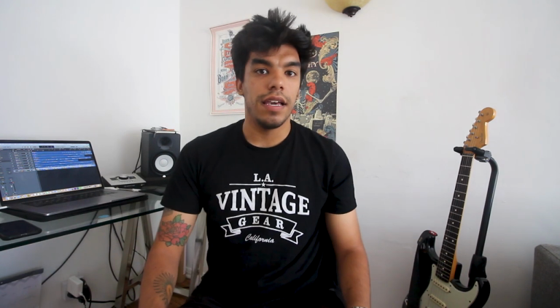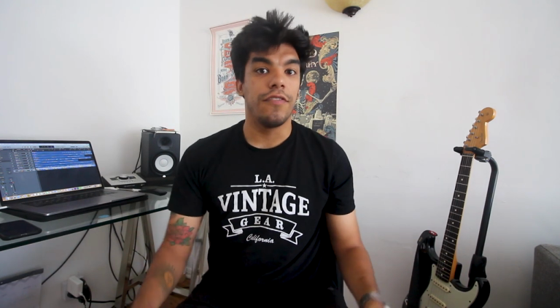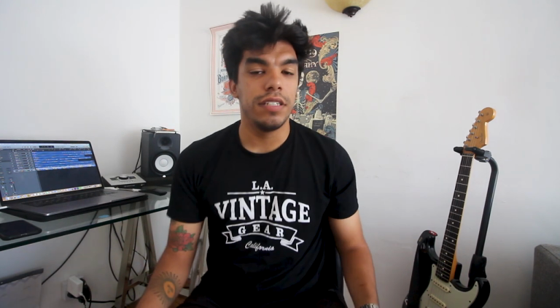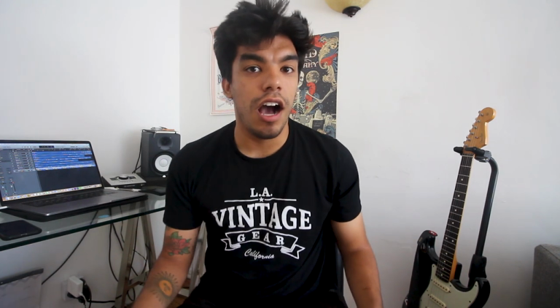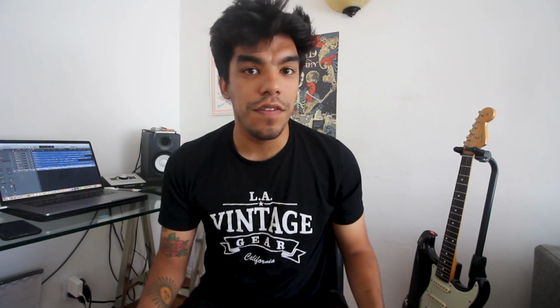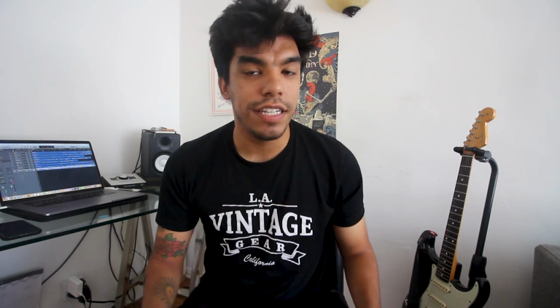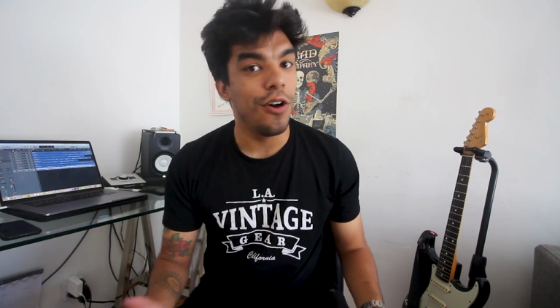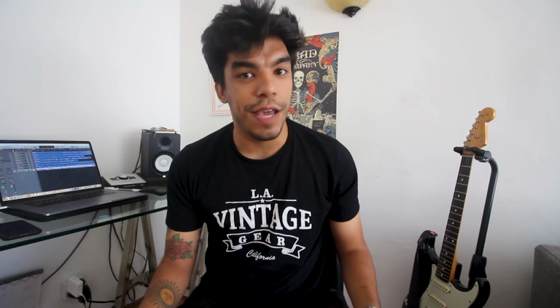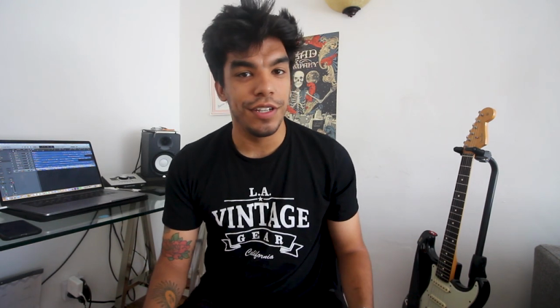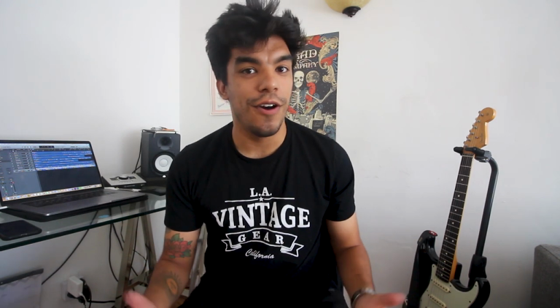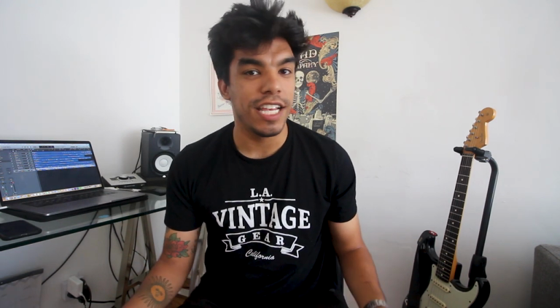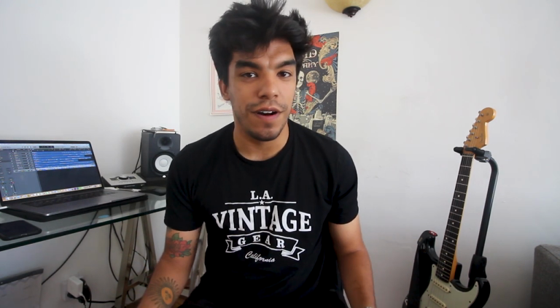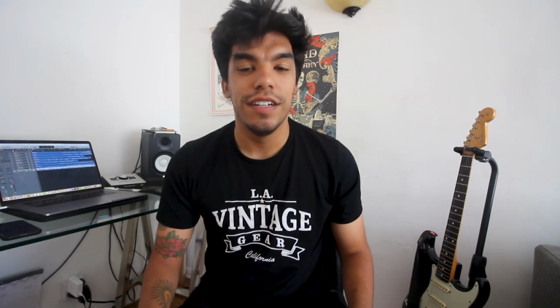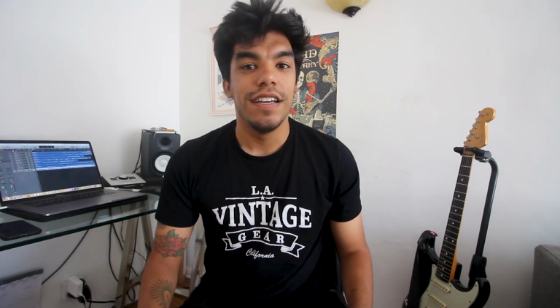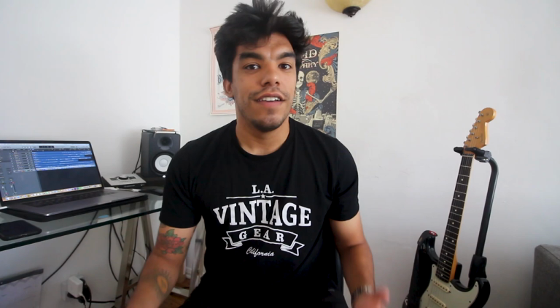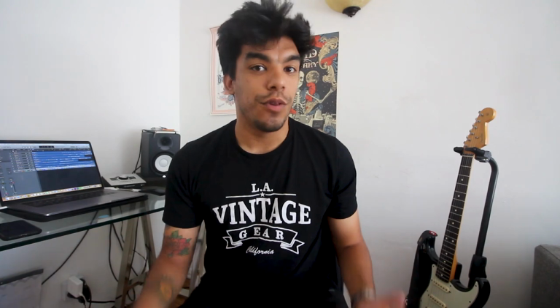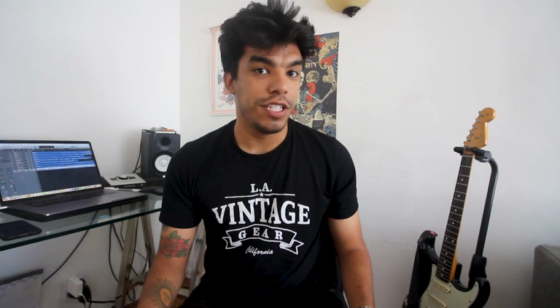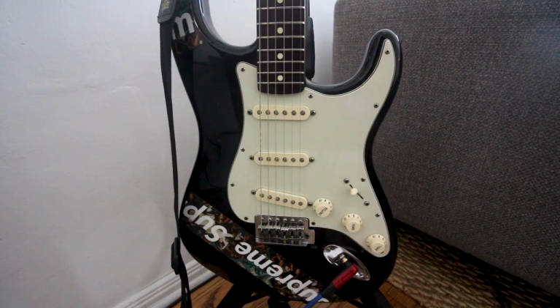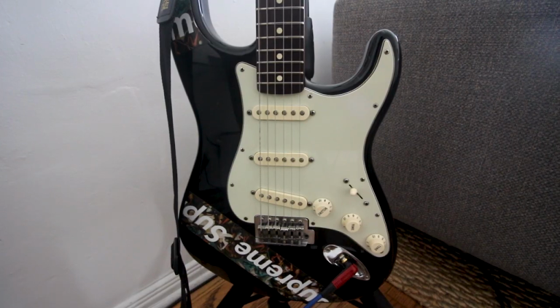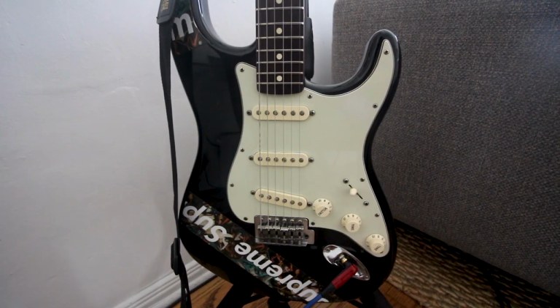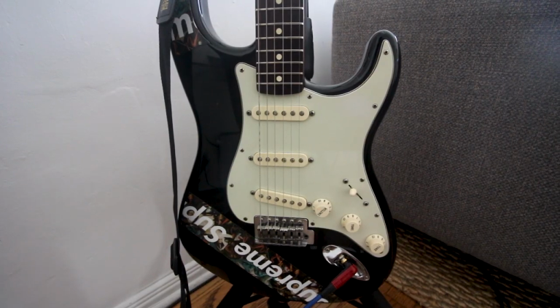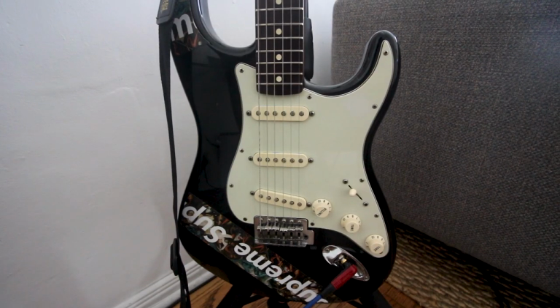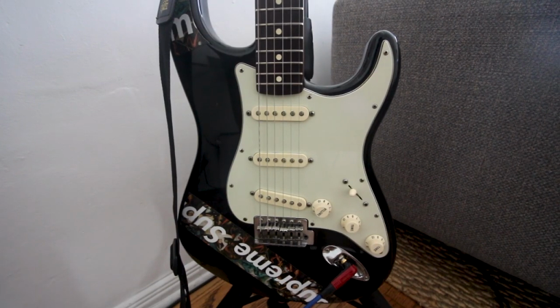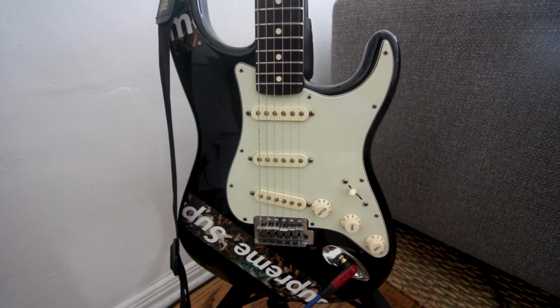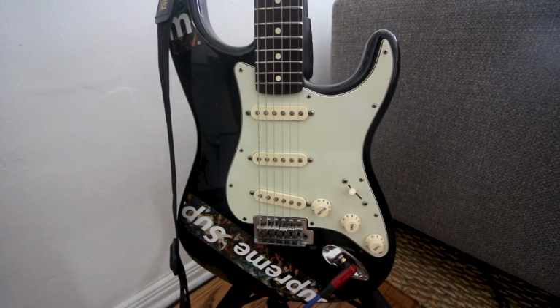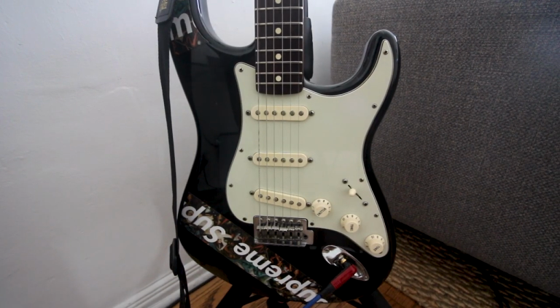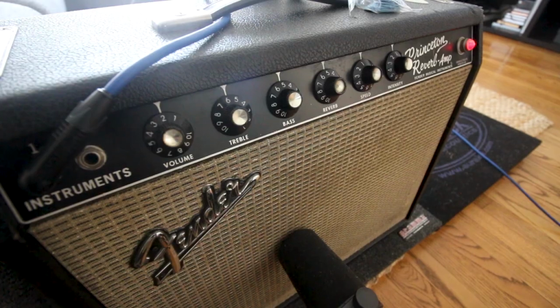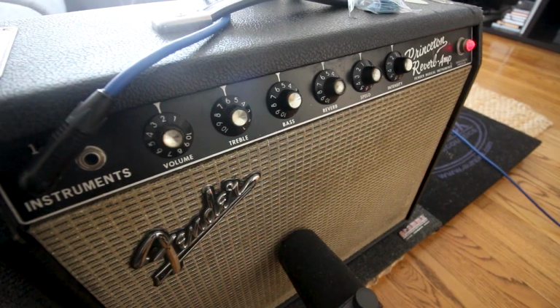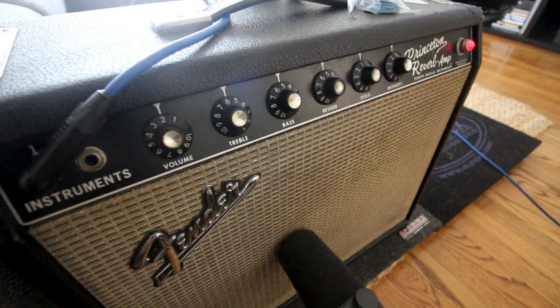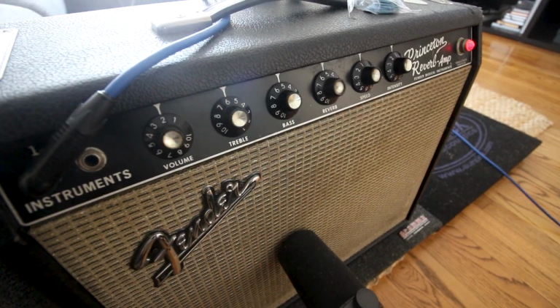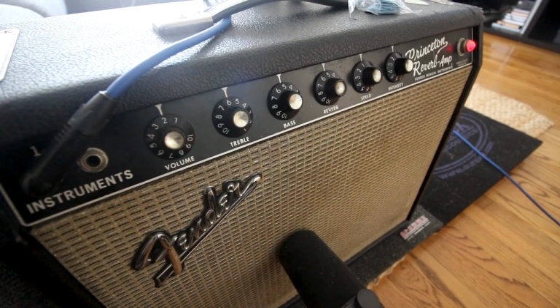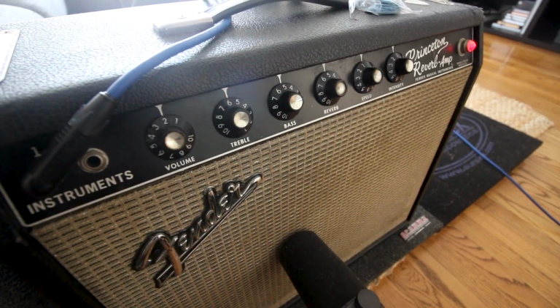And for today, obviously, no Gibson, no Les Paul. We're gonna use the Fender Strat, and as always, the Fender Princeton Reverb. So let's go.